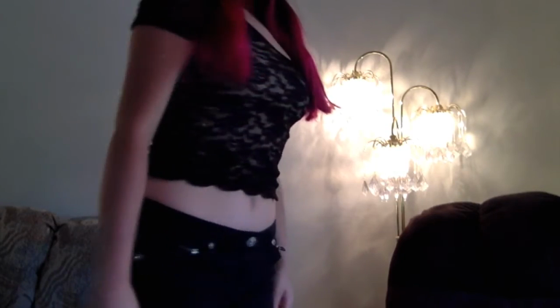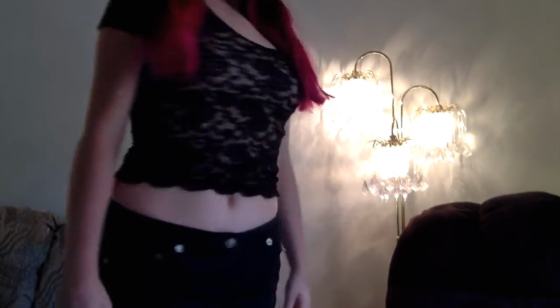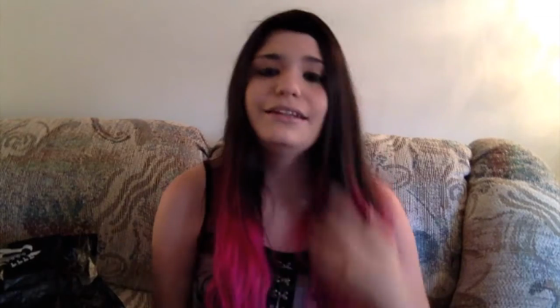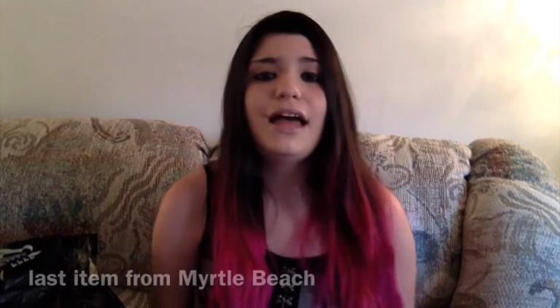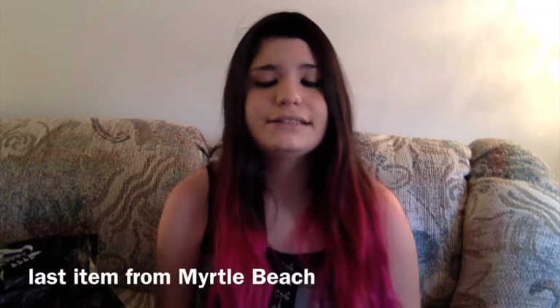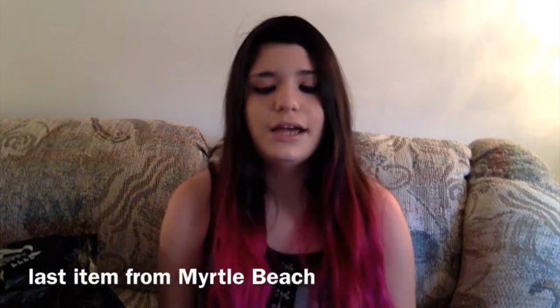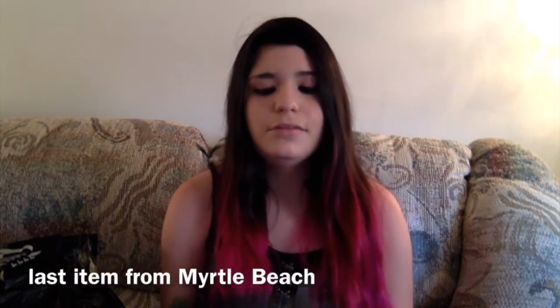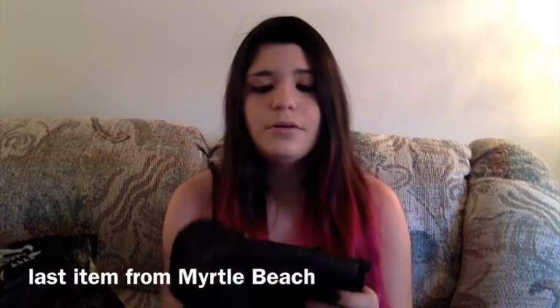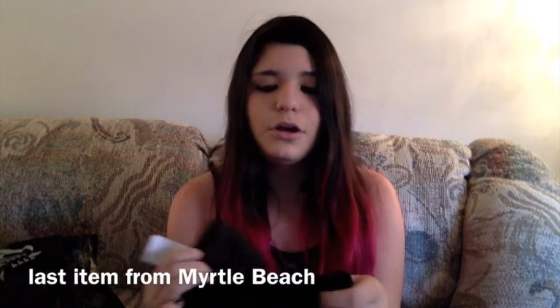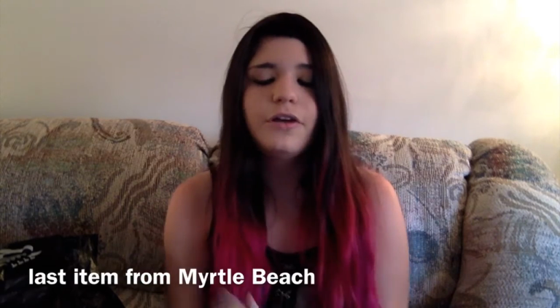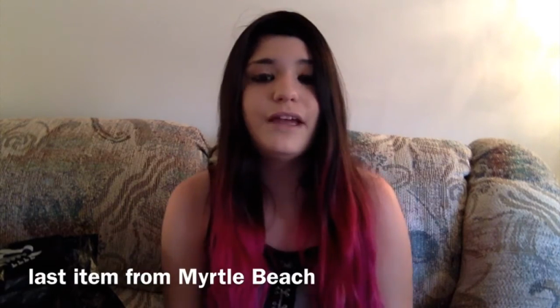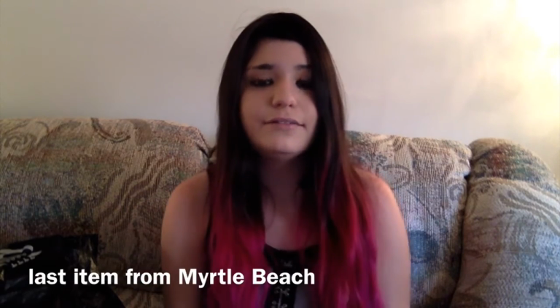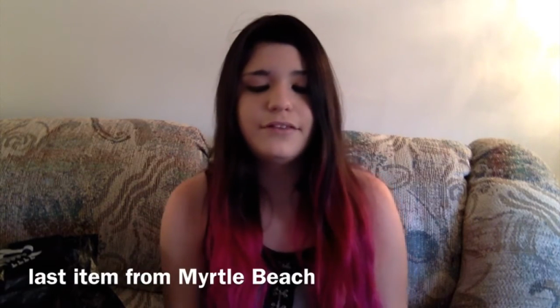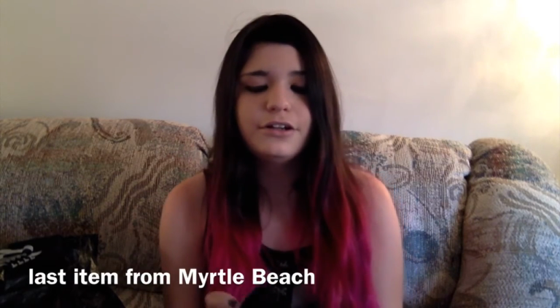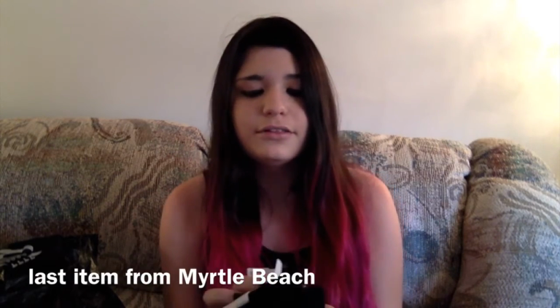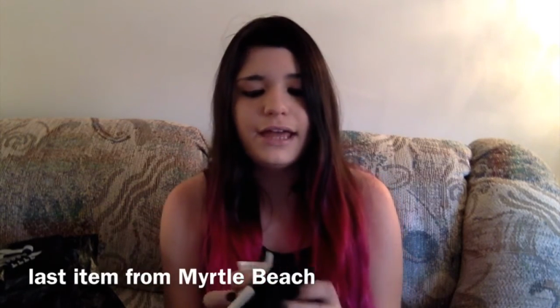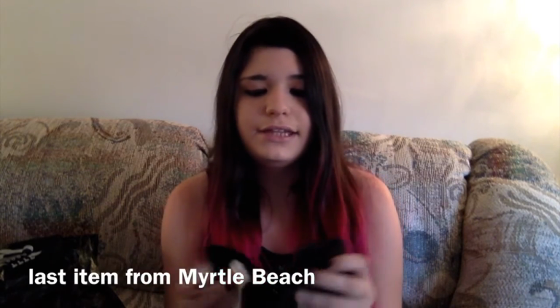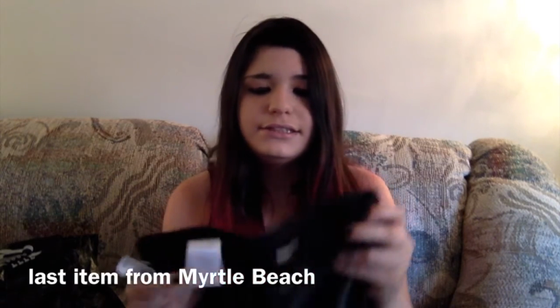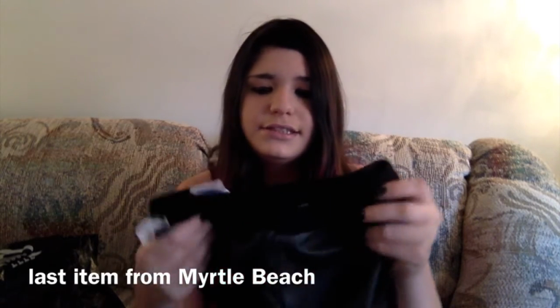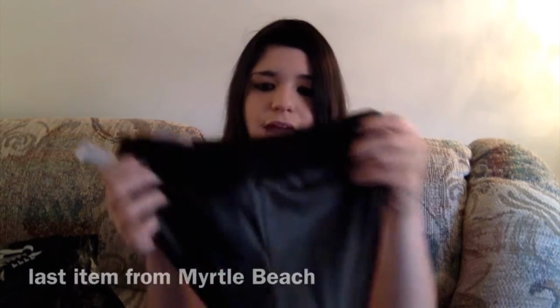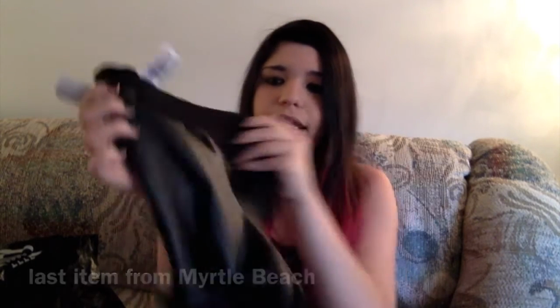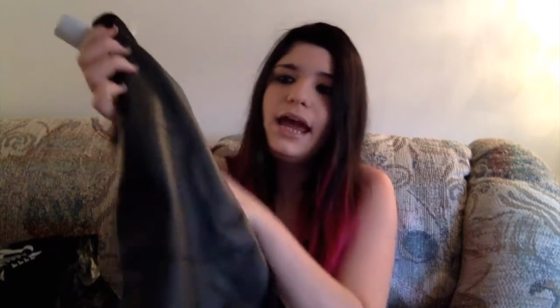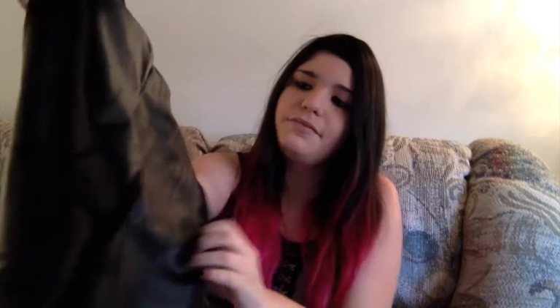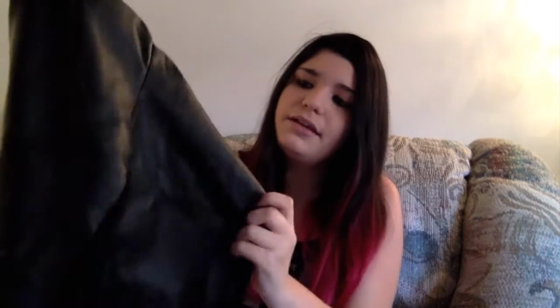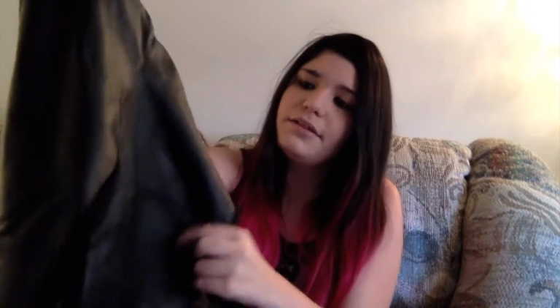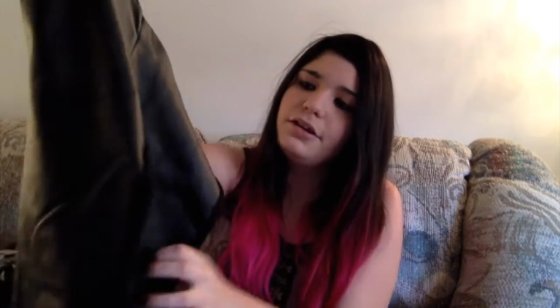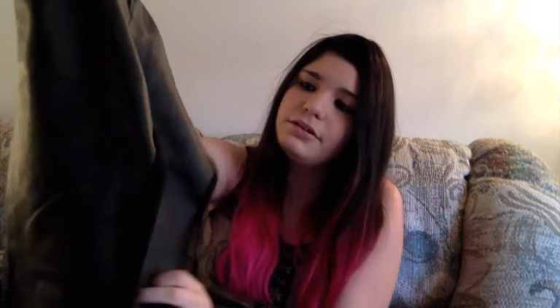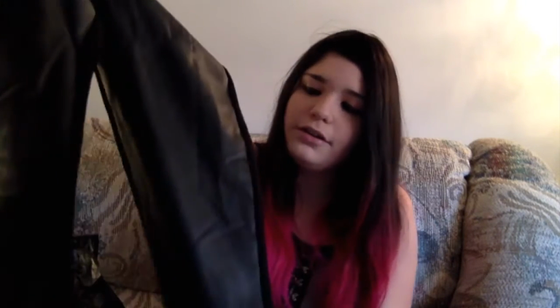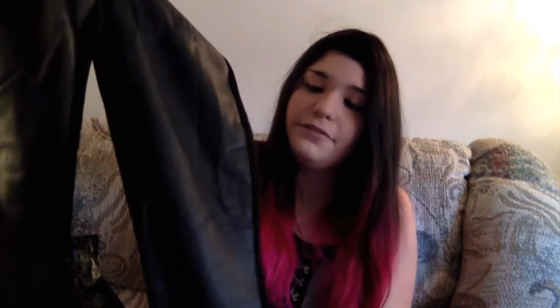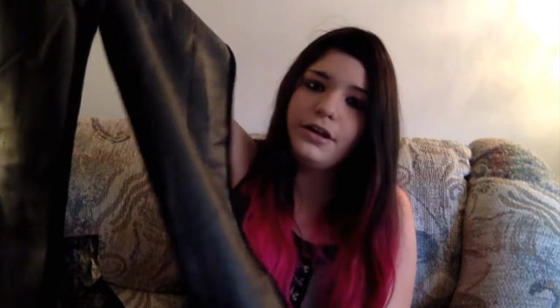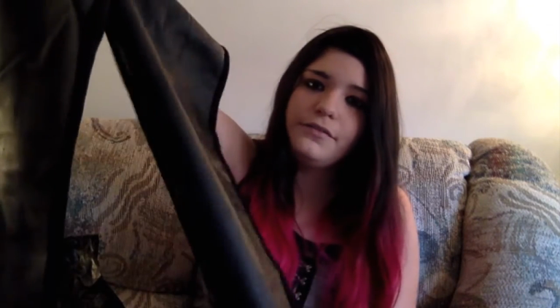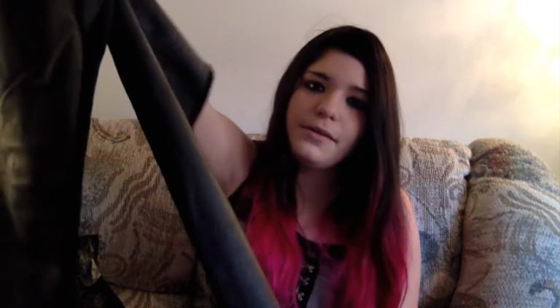And the last item are fake leather leggings, and I have fake leather on the front of them.